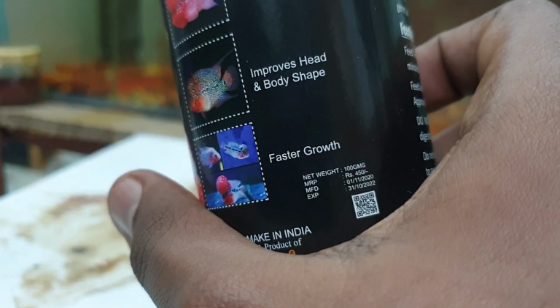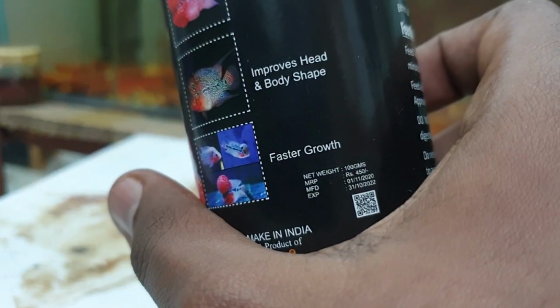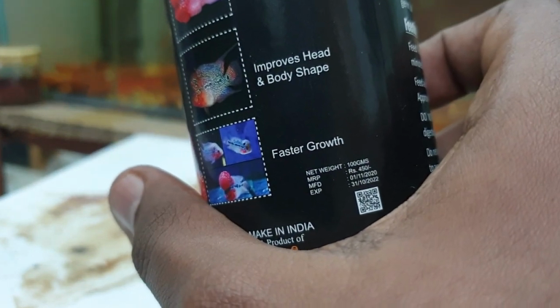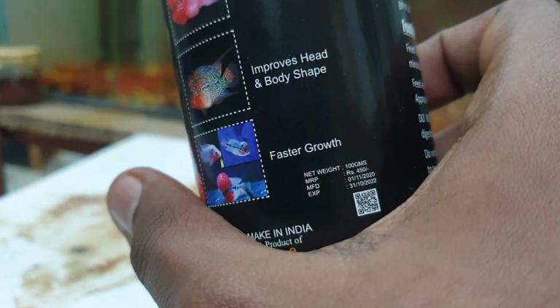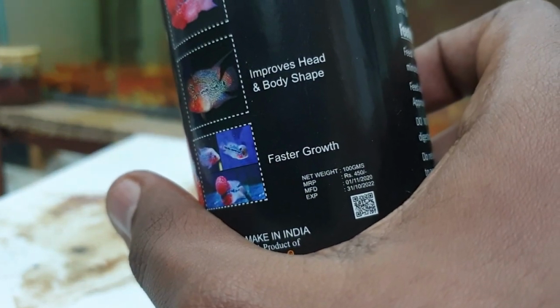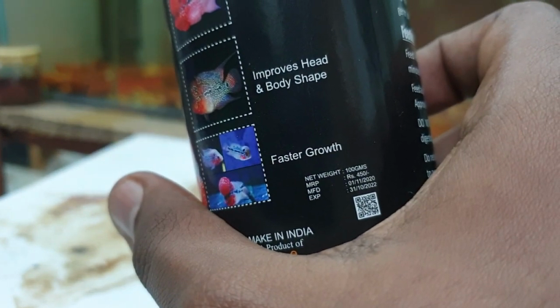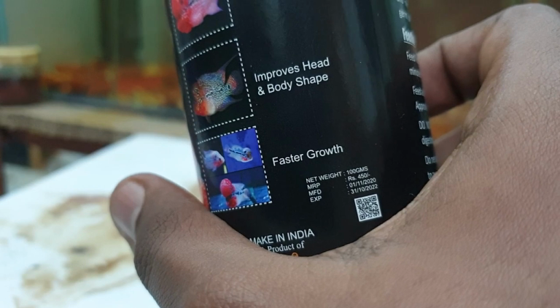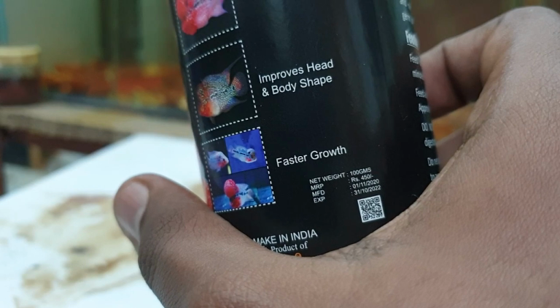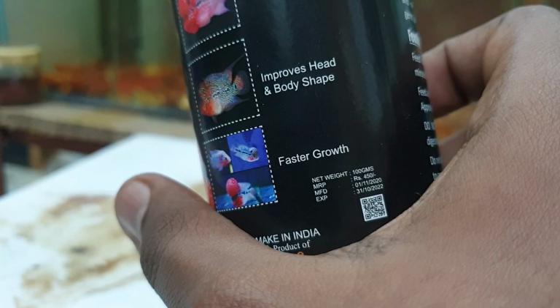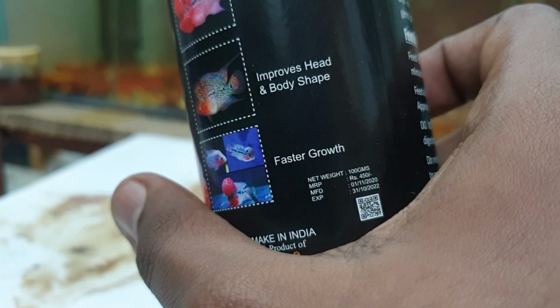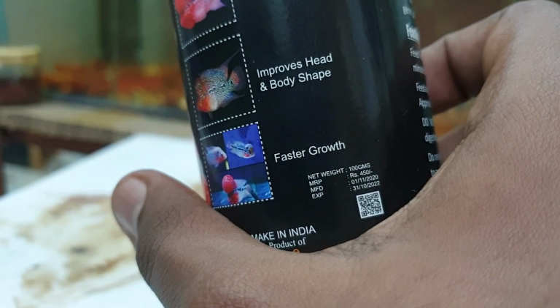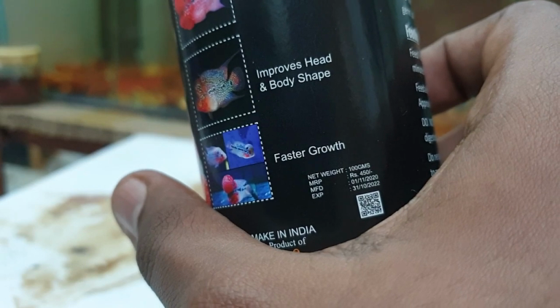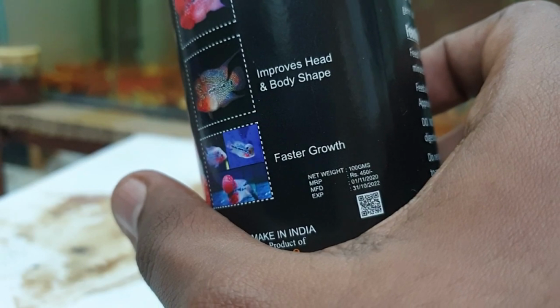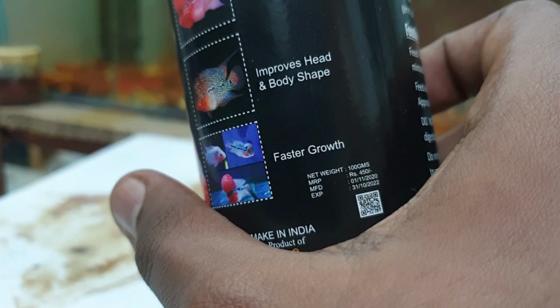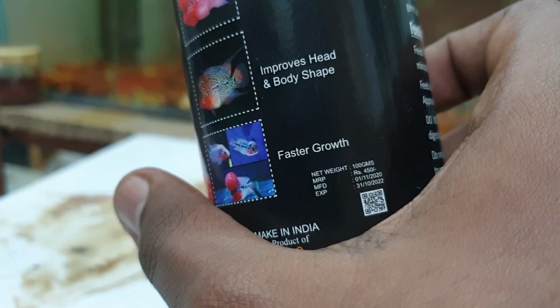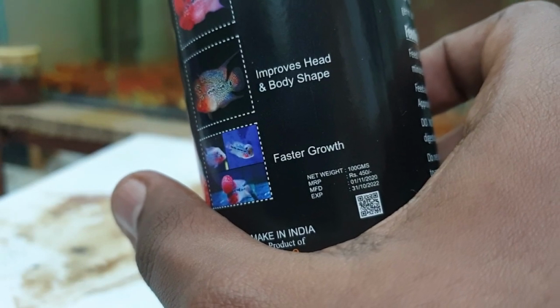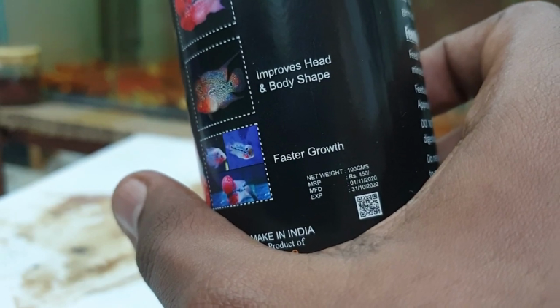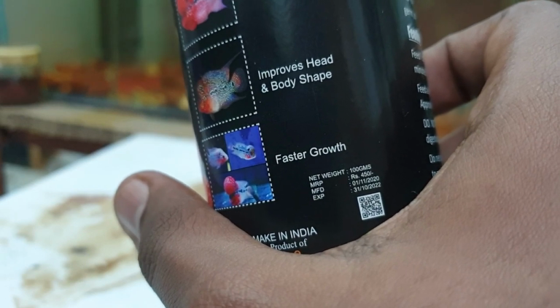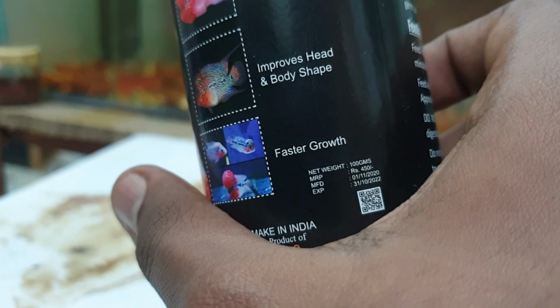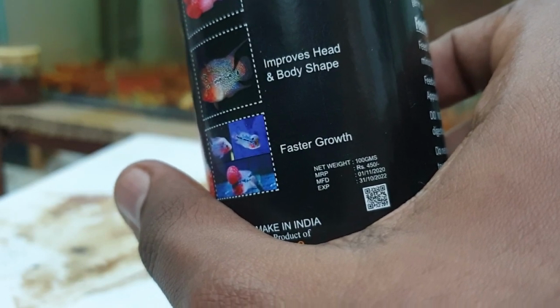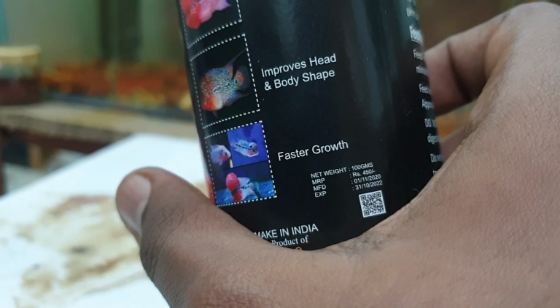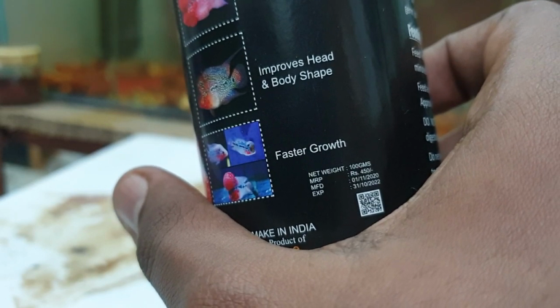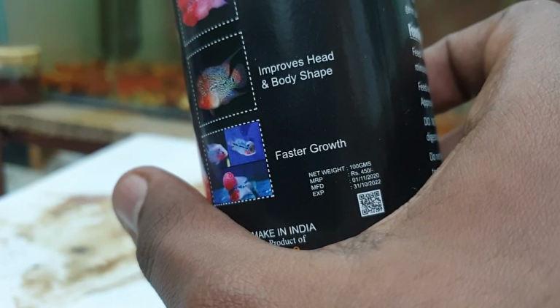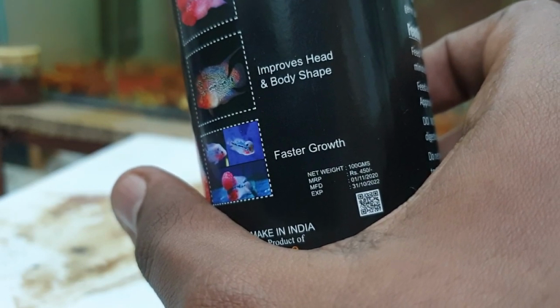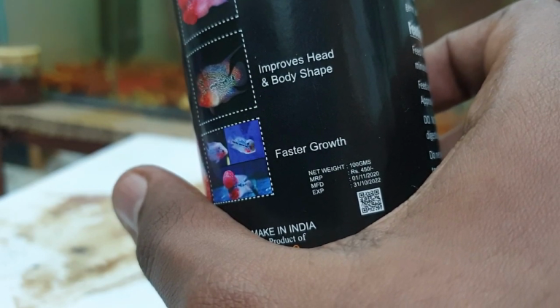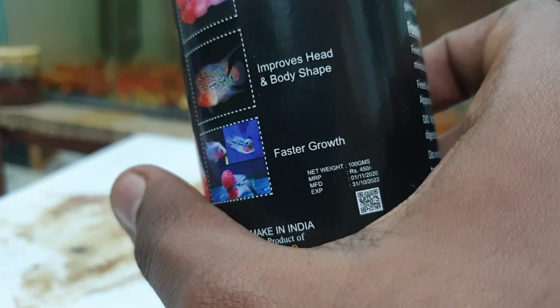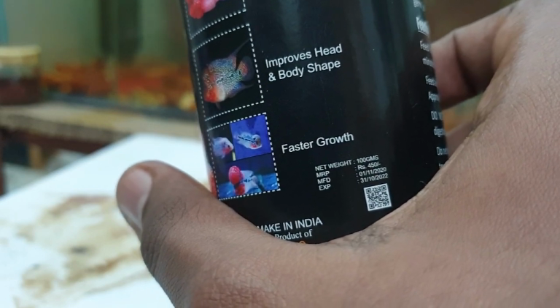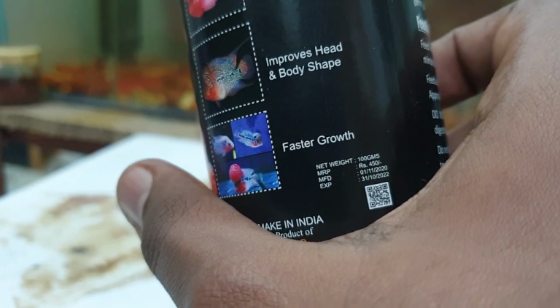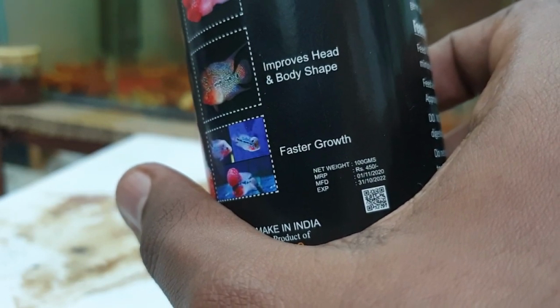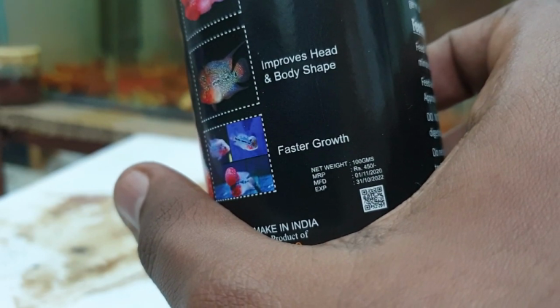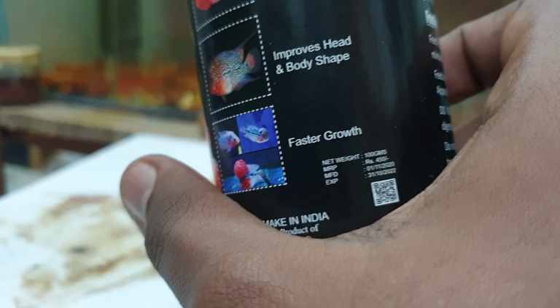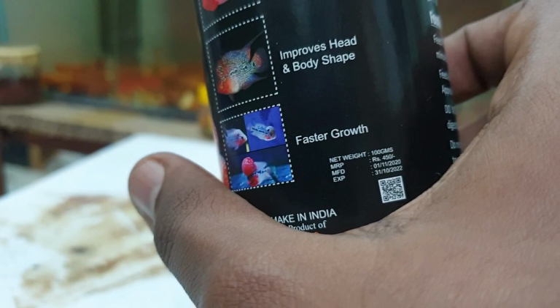If you look at the price, it is $4.50. But in your local retail shop, if you buy from a reseller, it is very cheap.